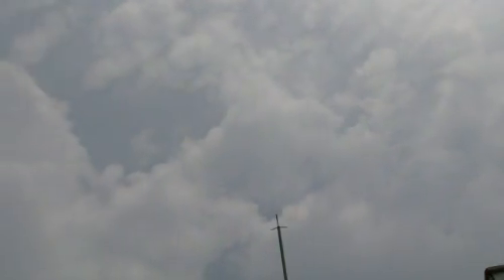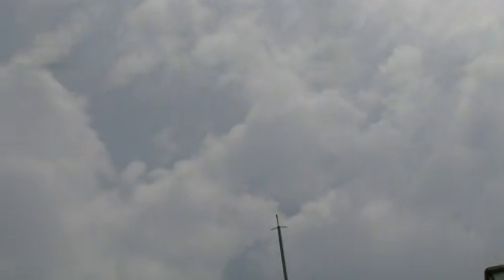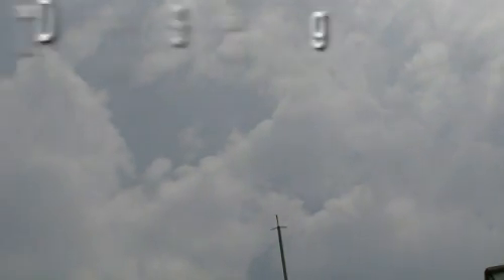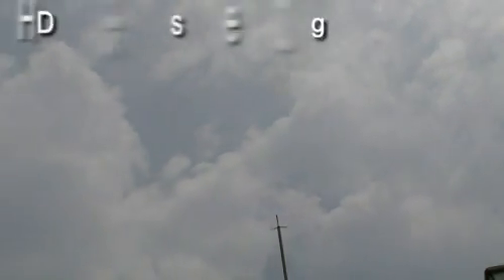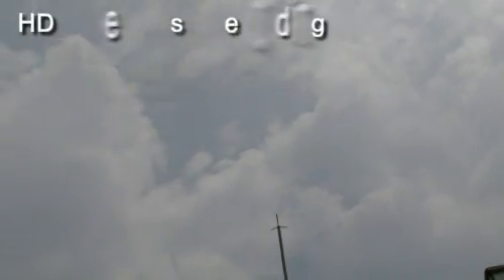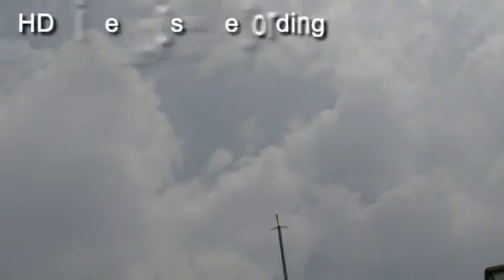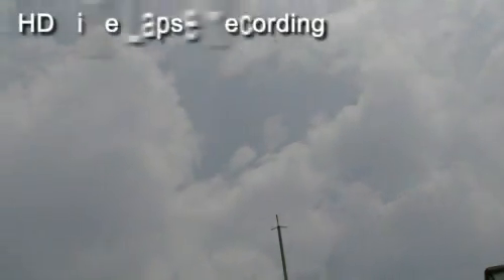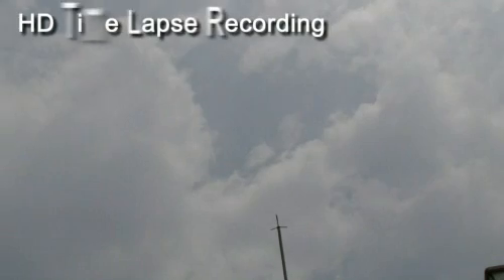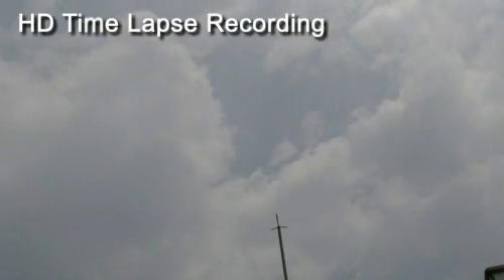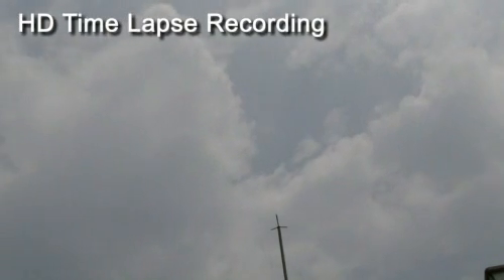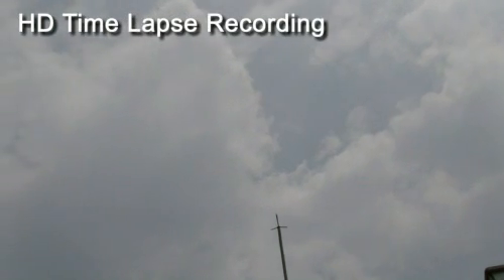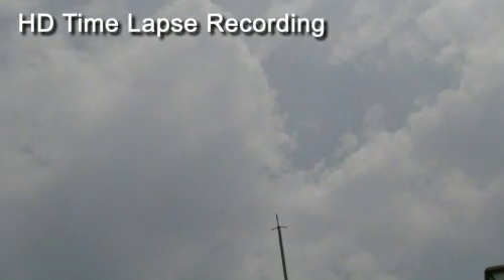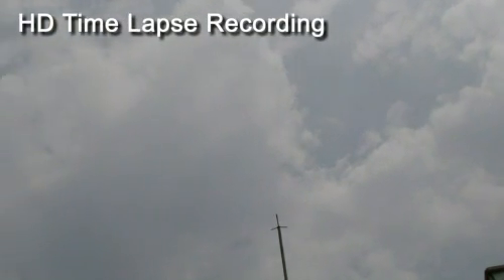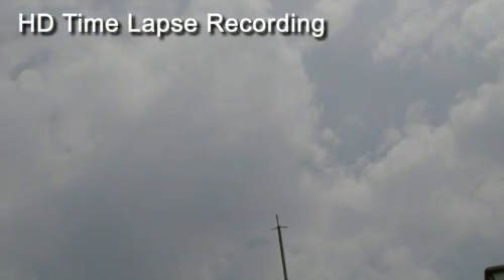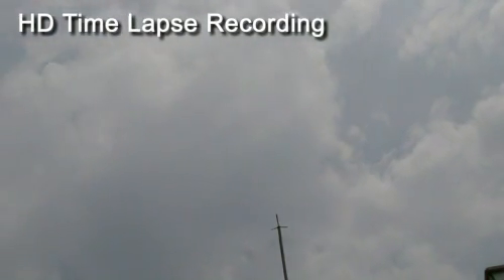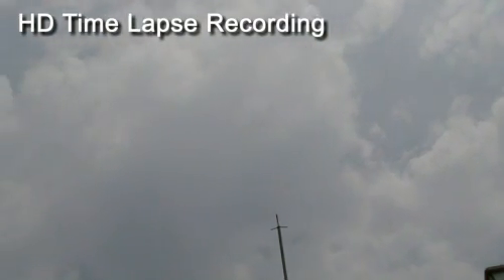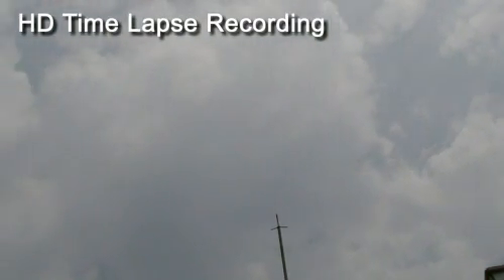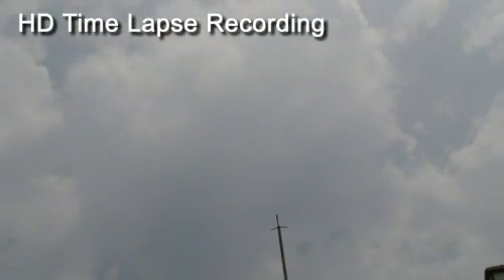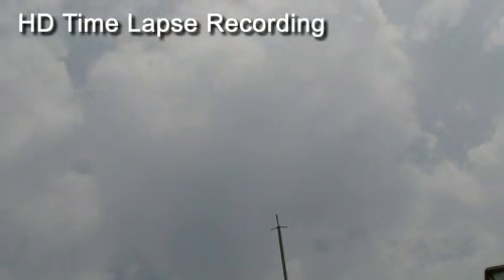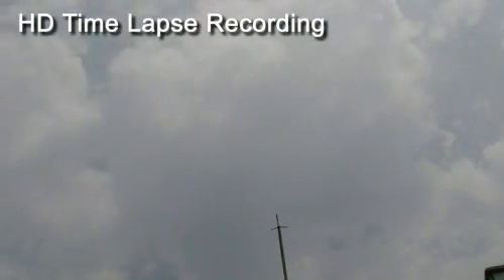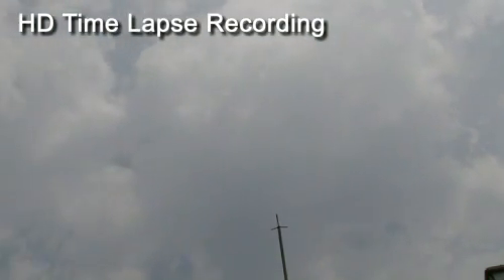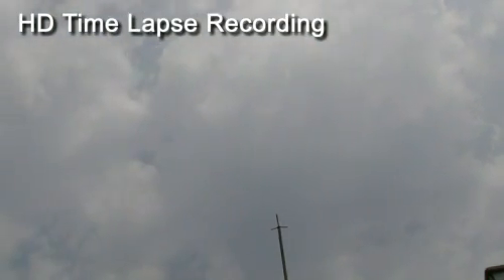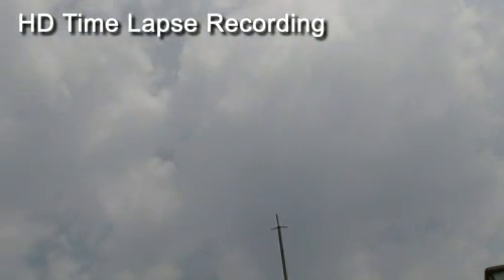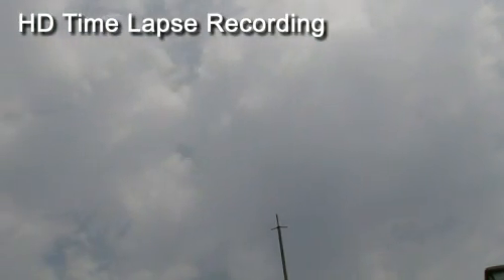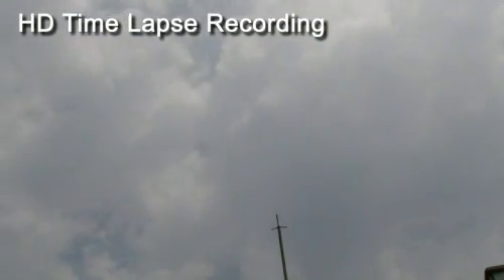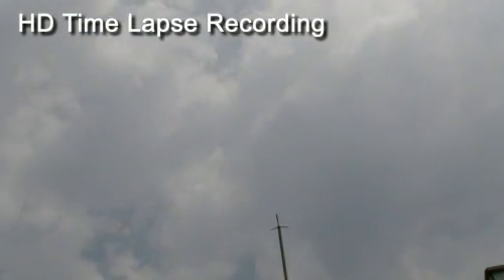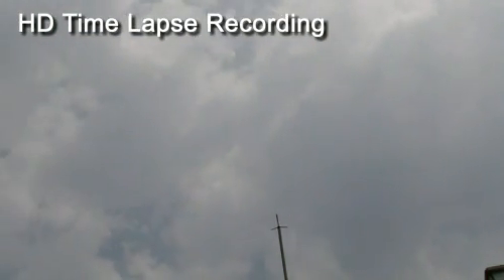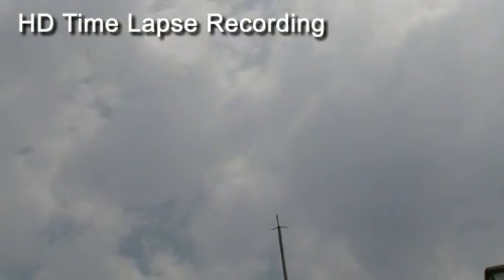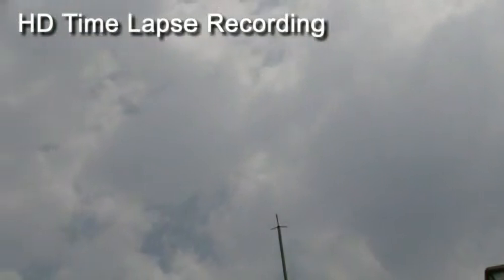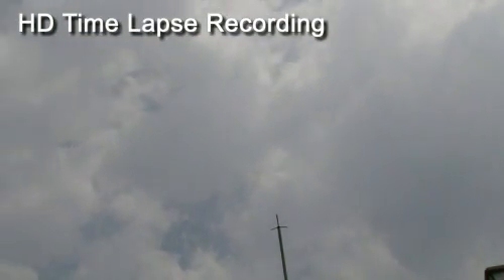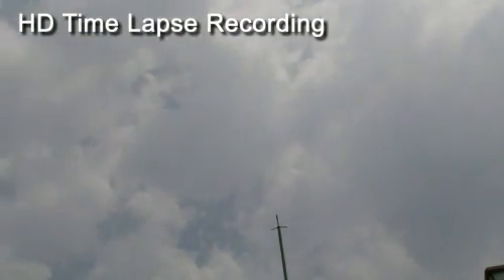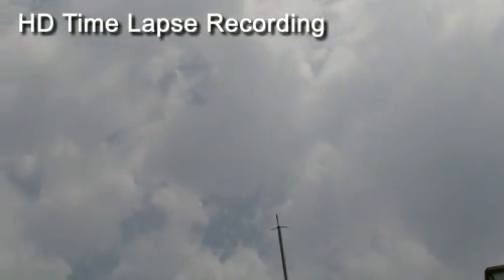The S16 provides HD time-lapse recording. Now you can record superior quality time-lapse as well.